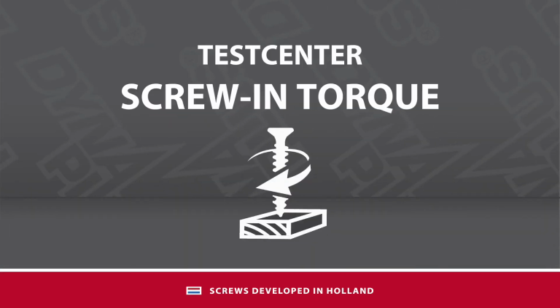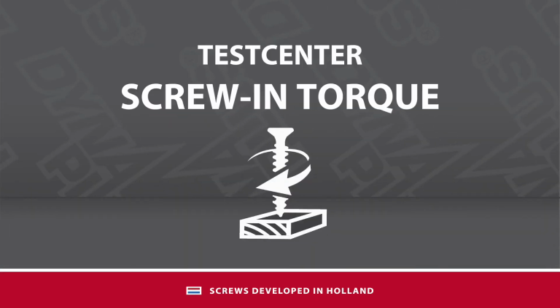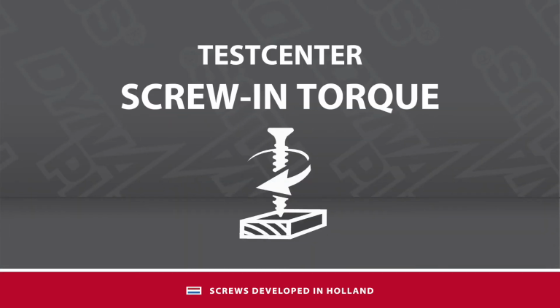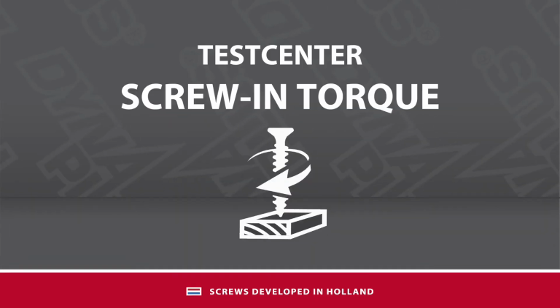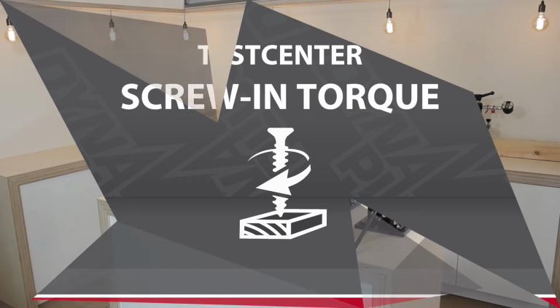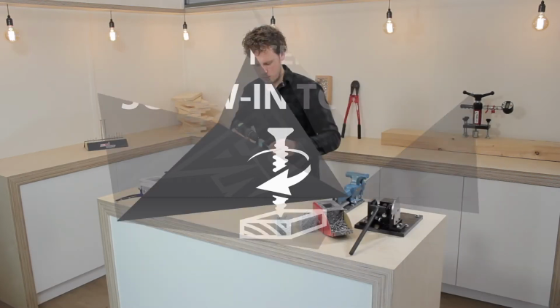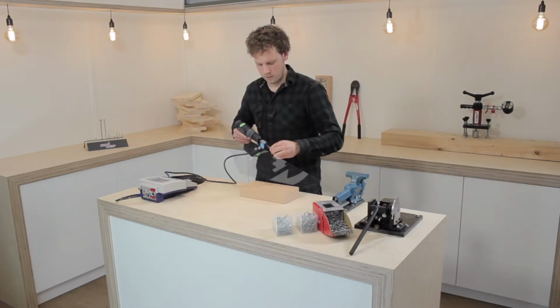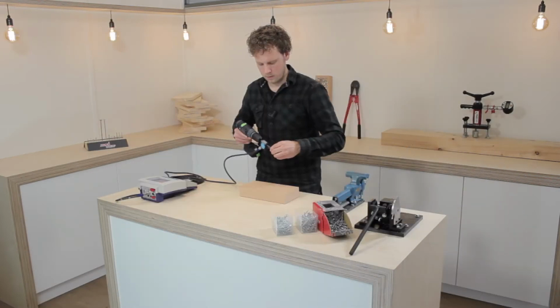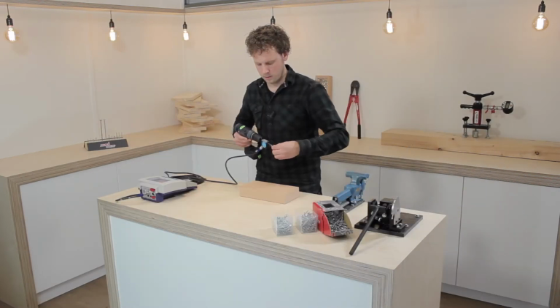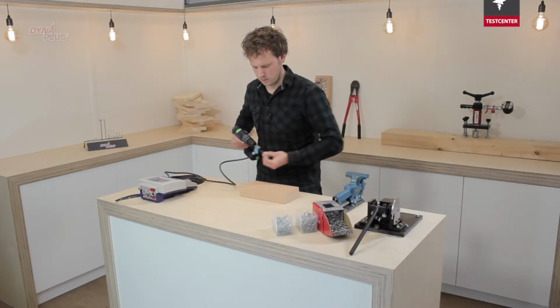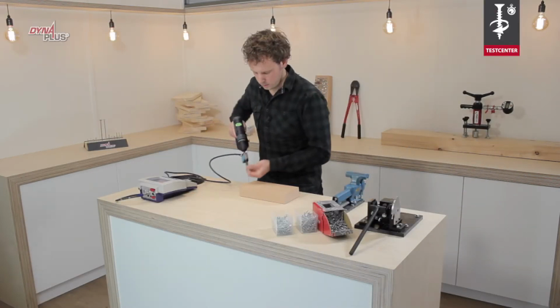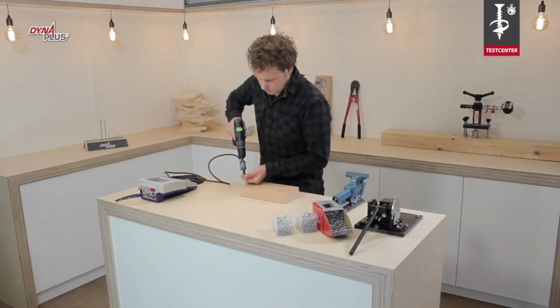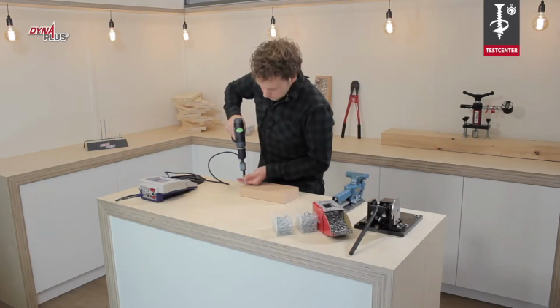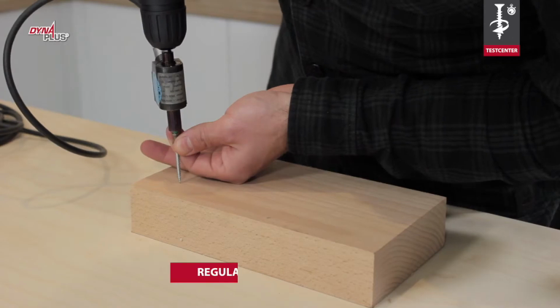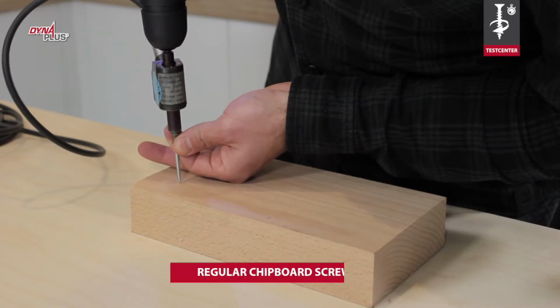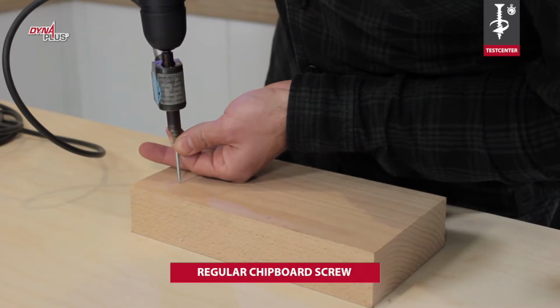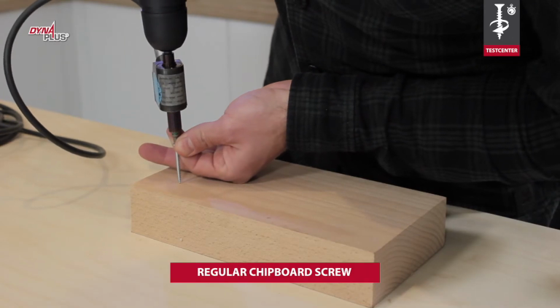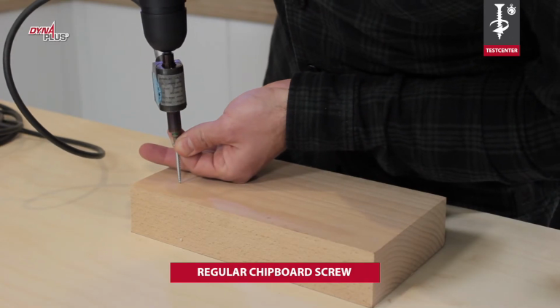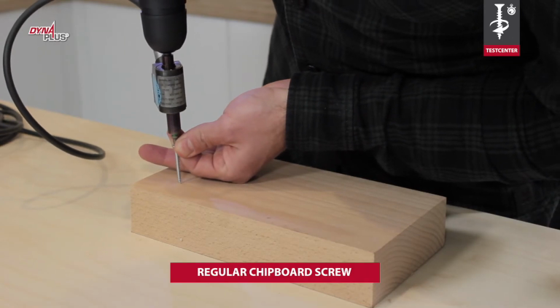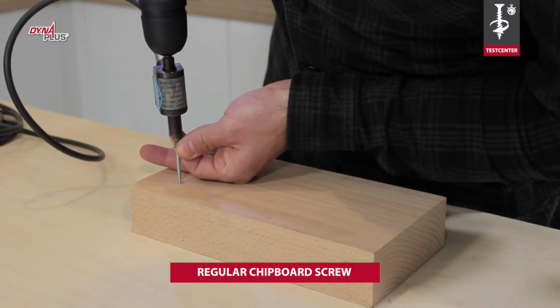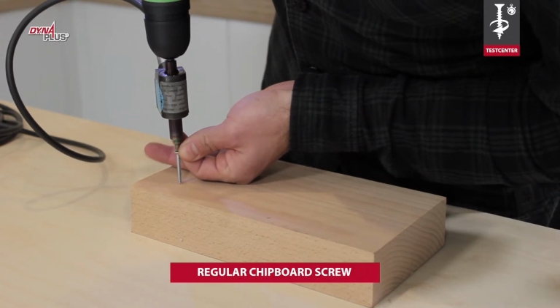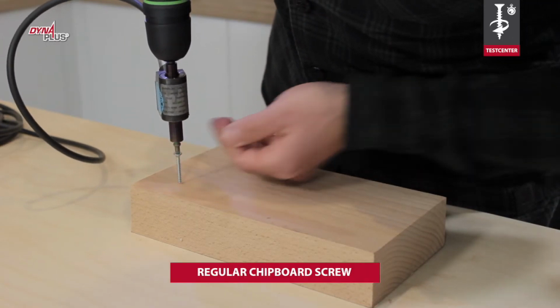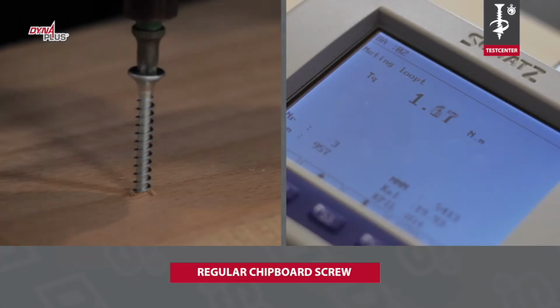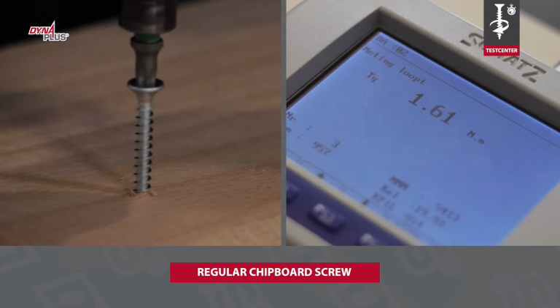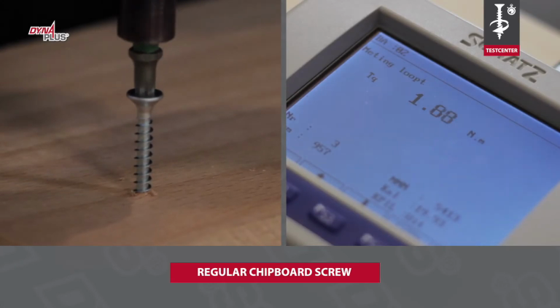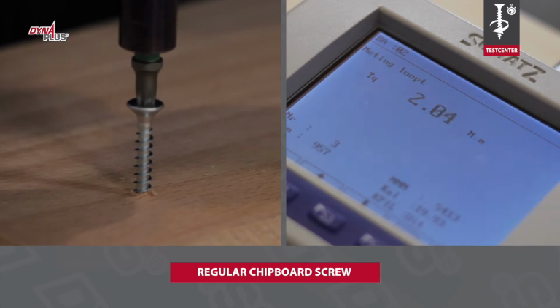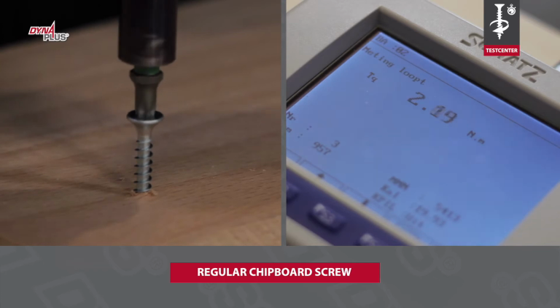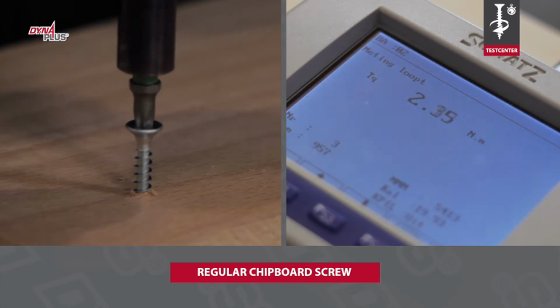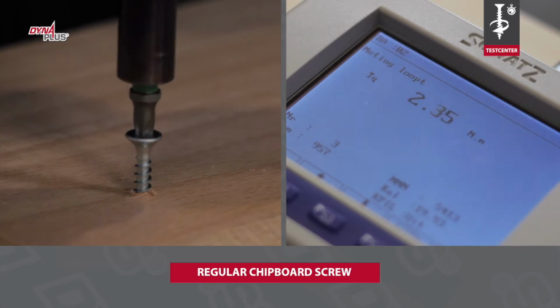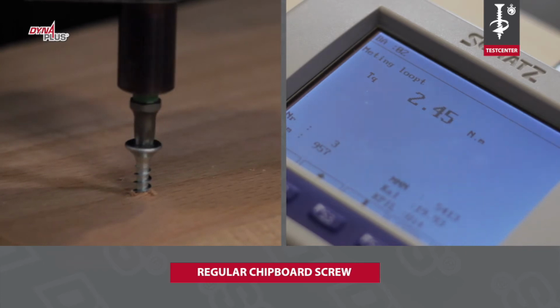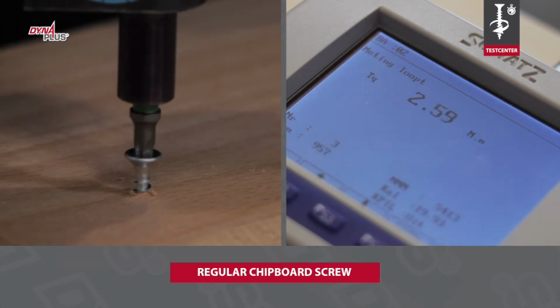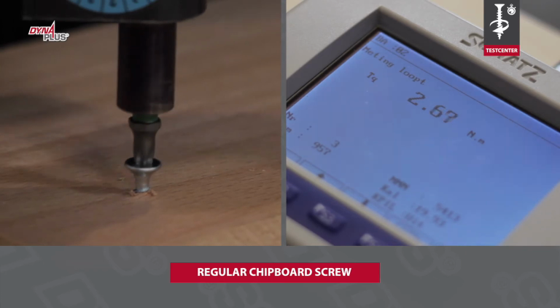A good screw has low screw-in torque and turns easily into the wood. We measured the screw-in torque in beech wood for three different screws.